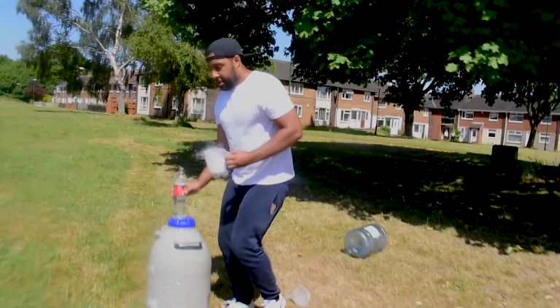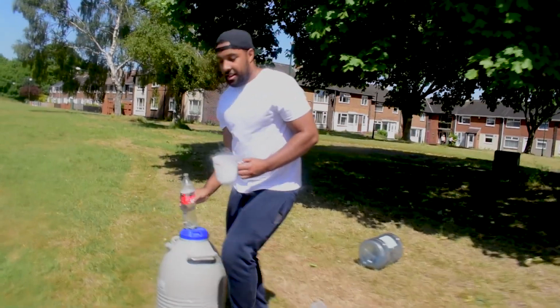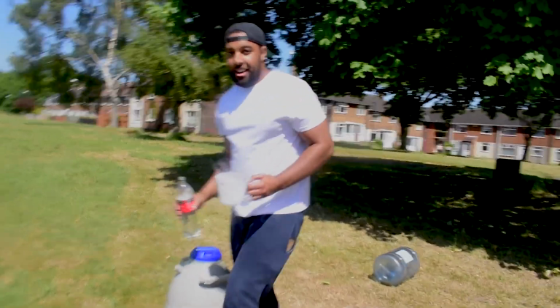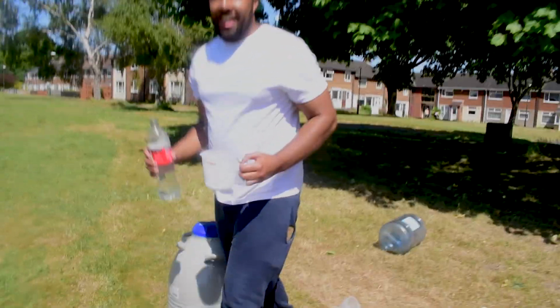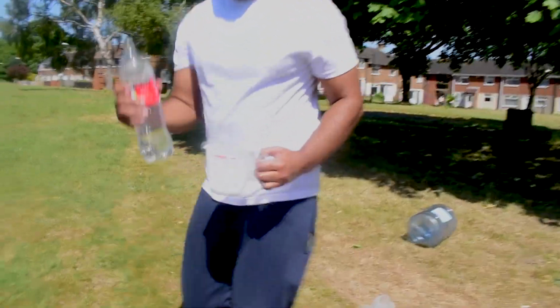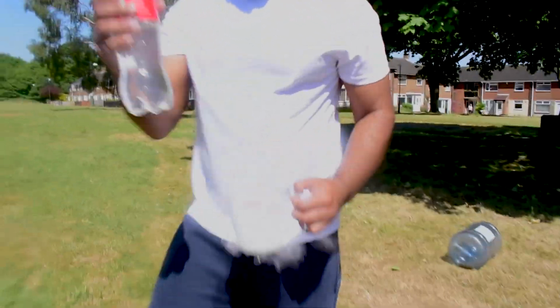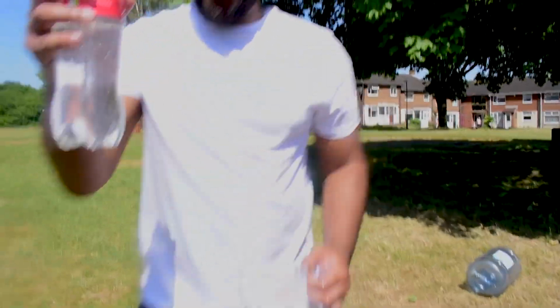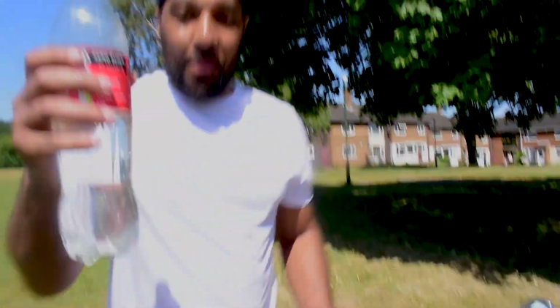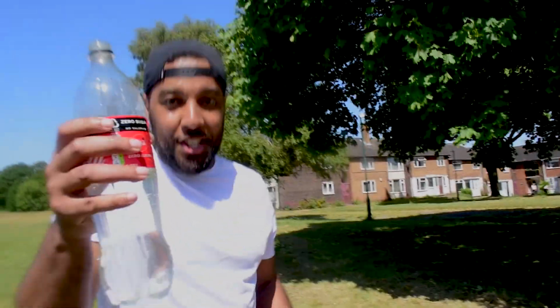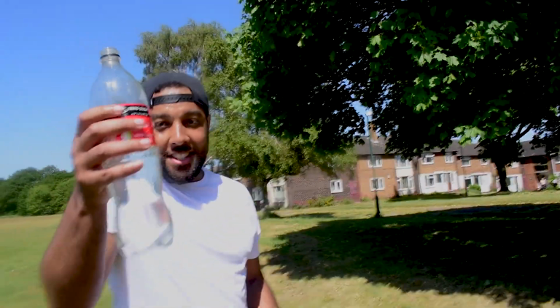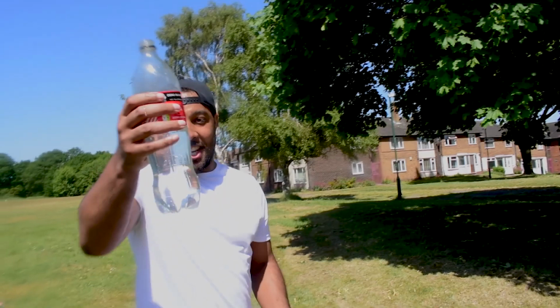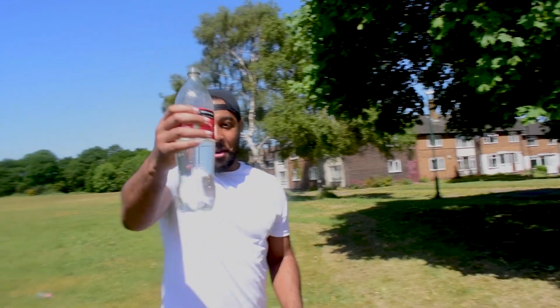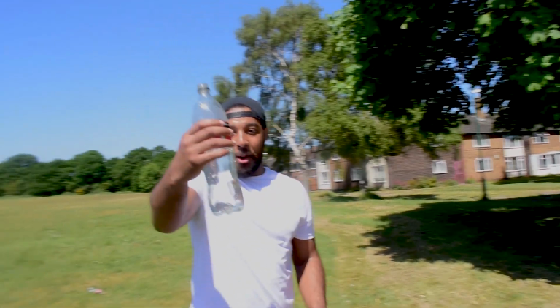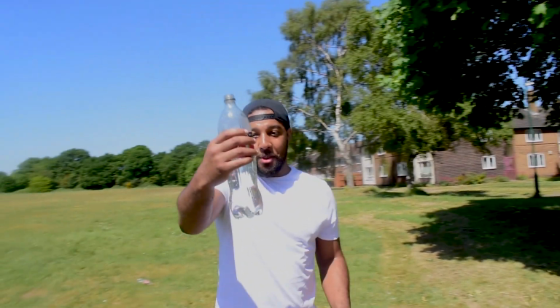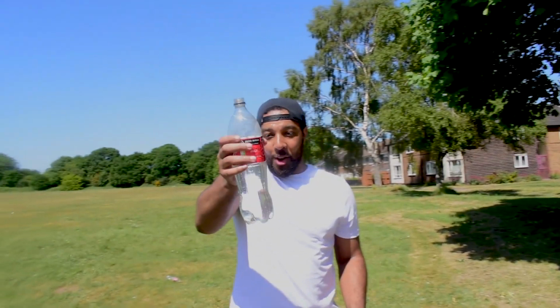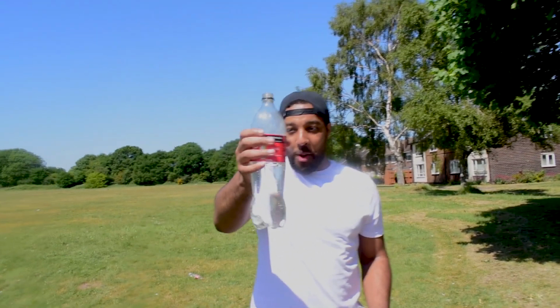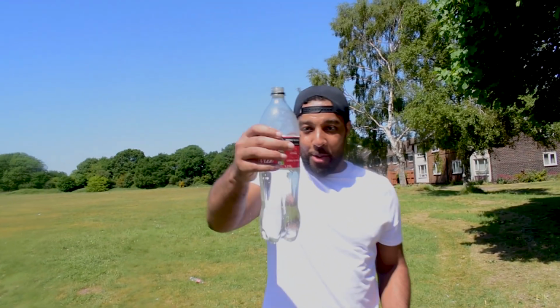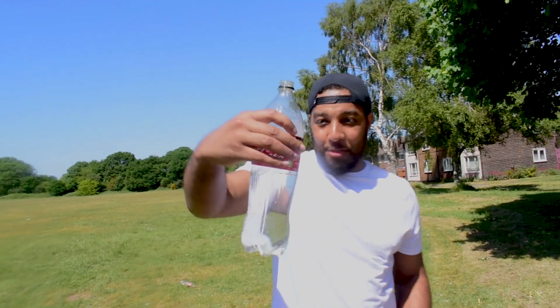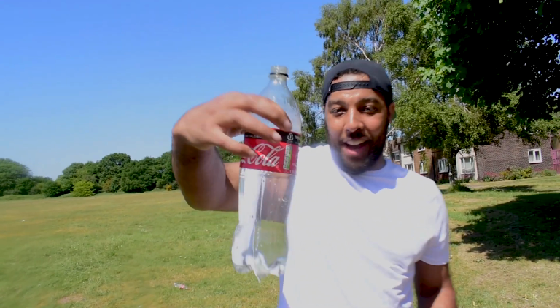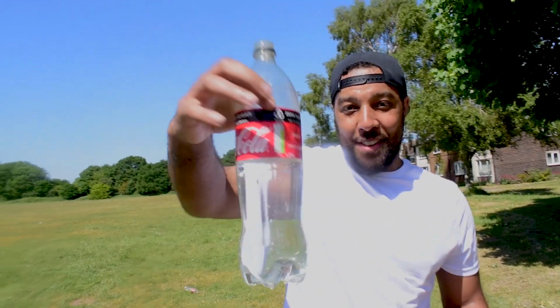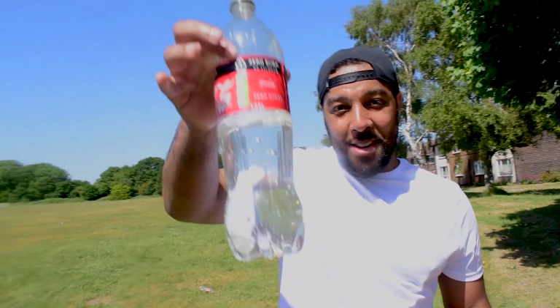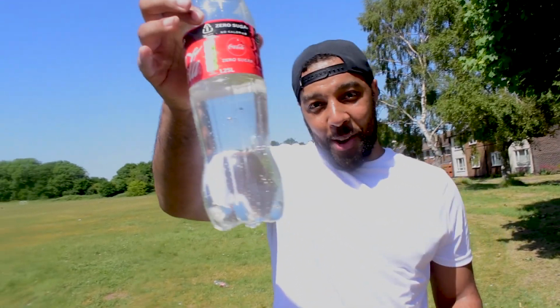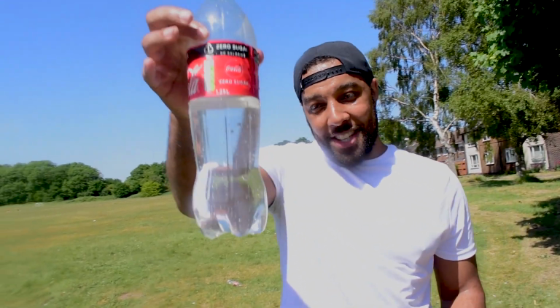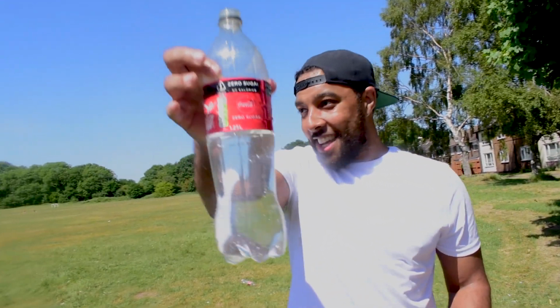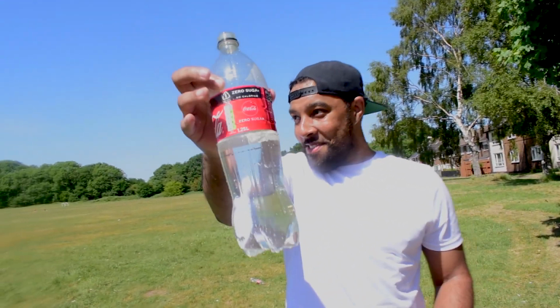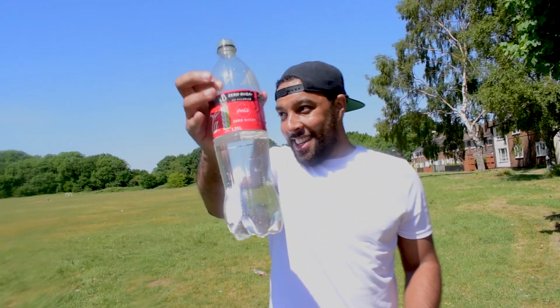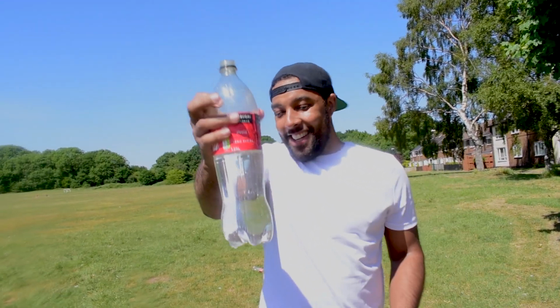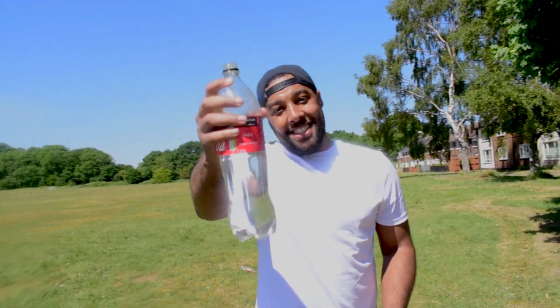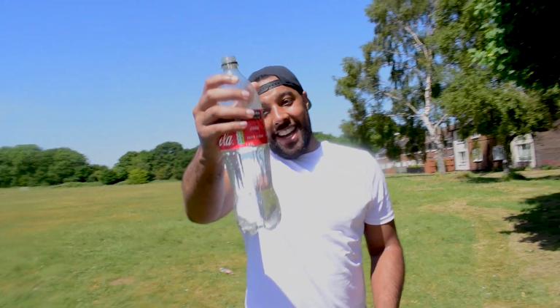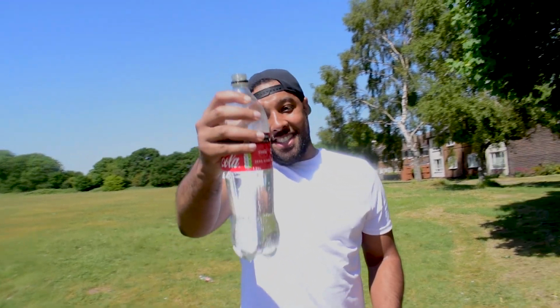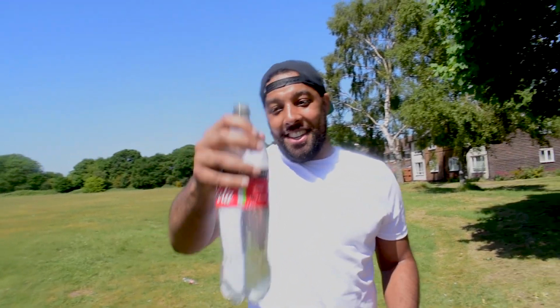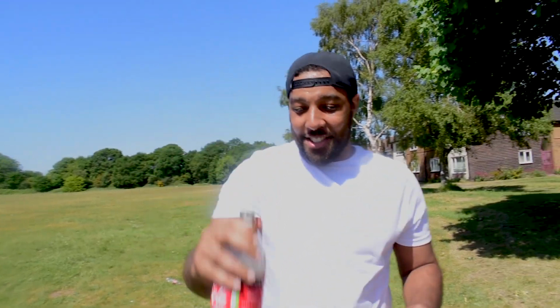Alright guys, so we've changed the shape of the bottom and we've got a 1.5 litre bottle this time. Let's see how this changes things.